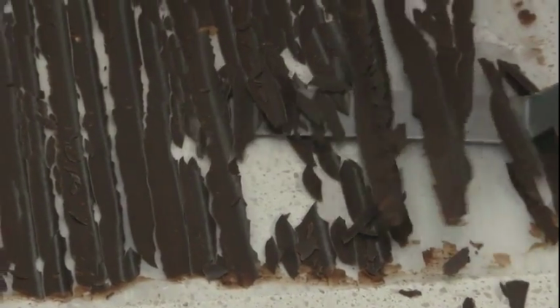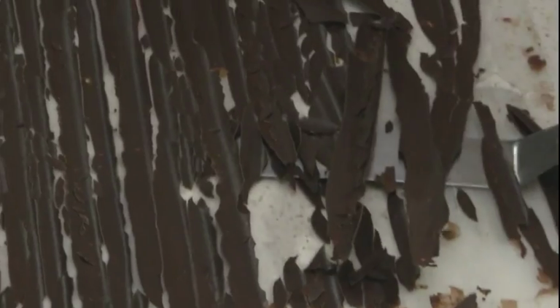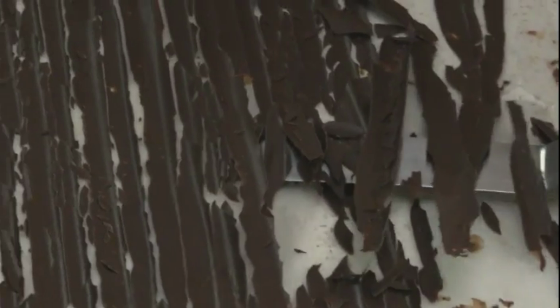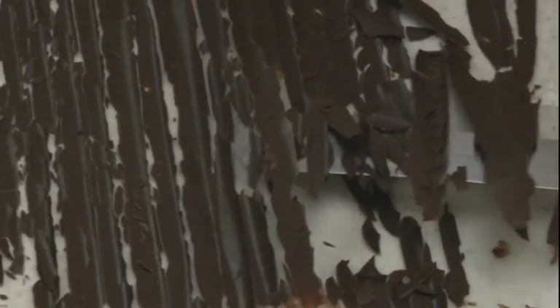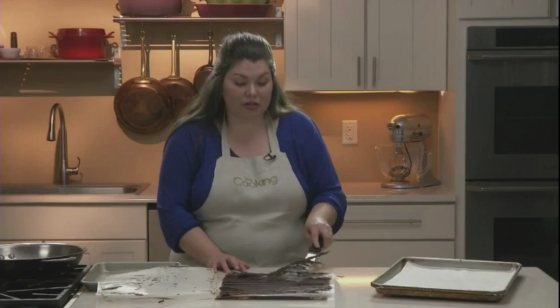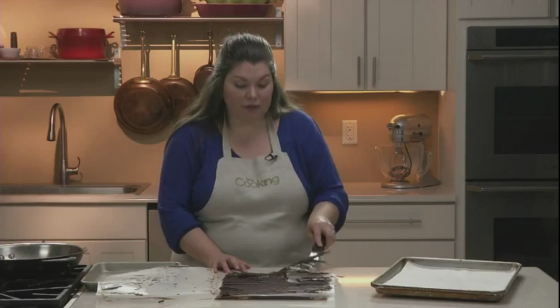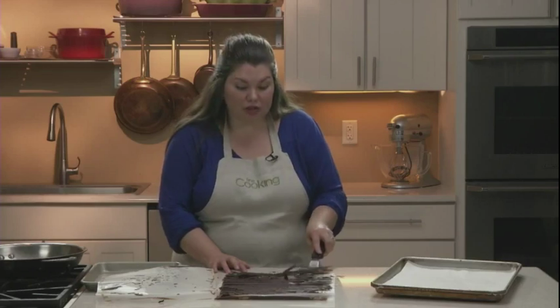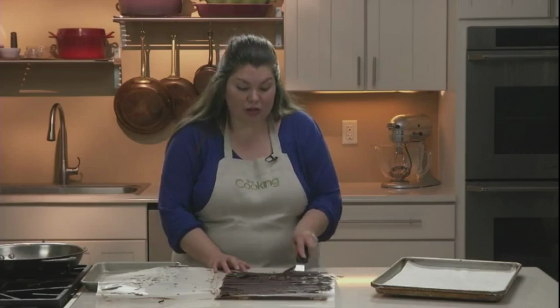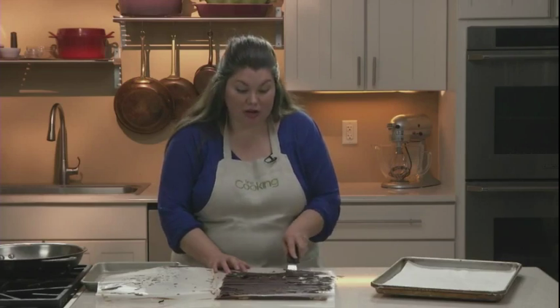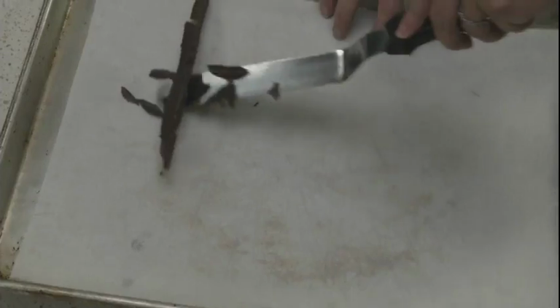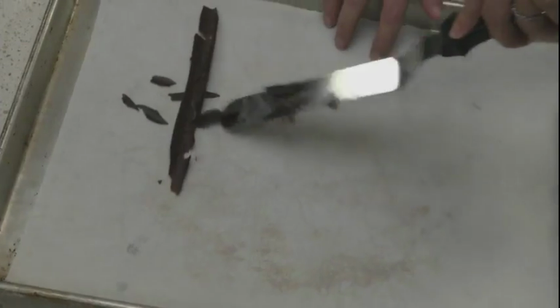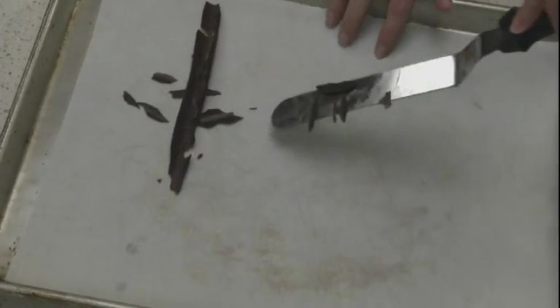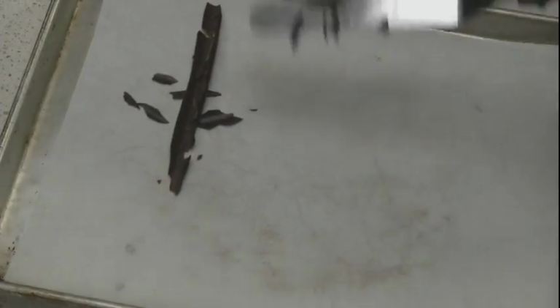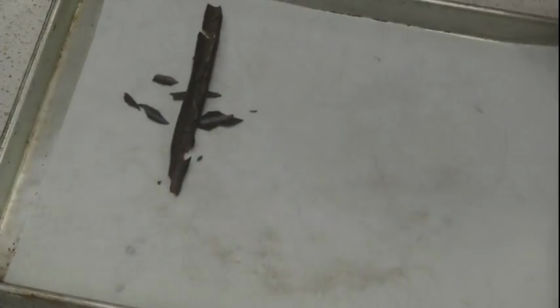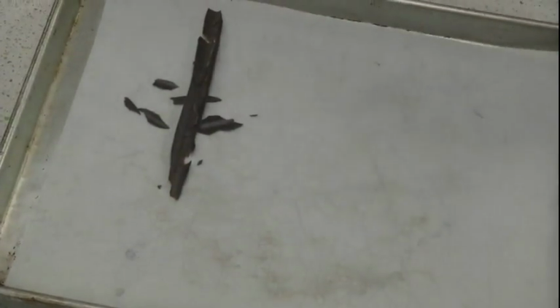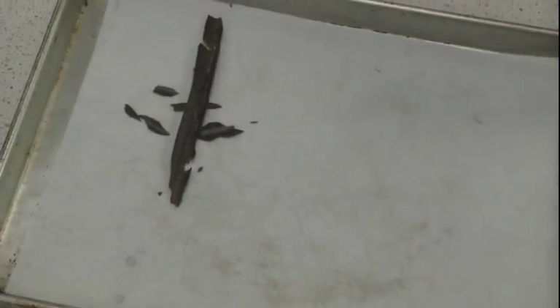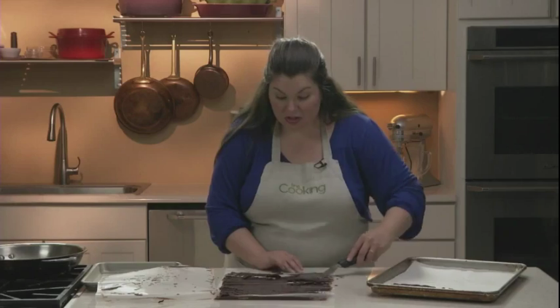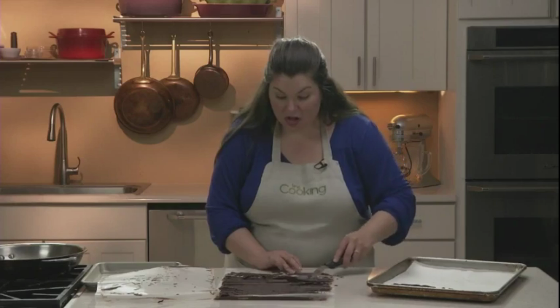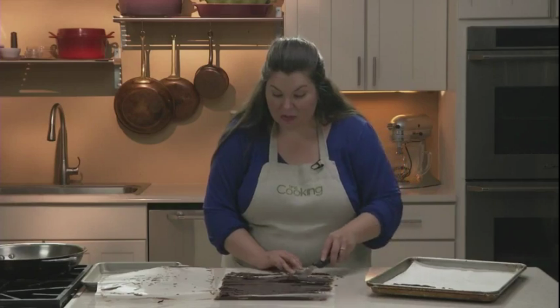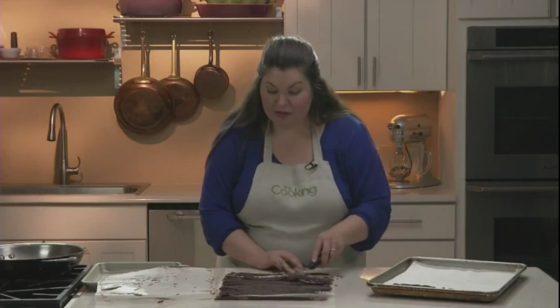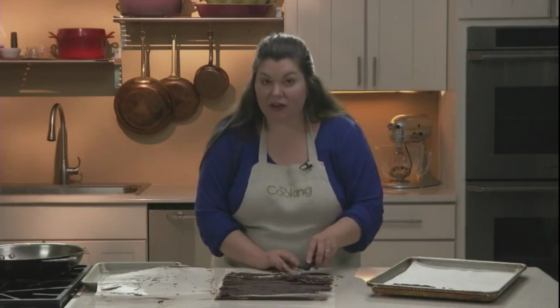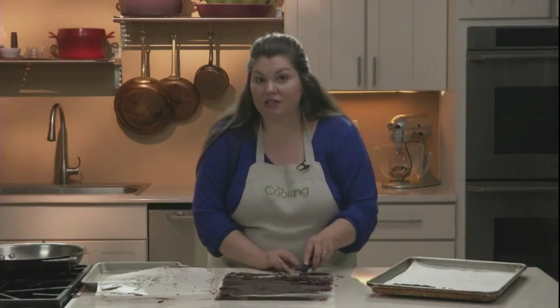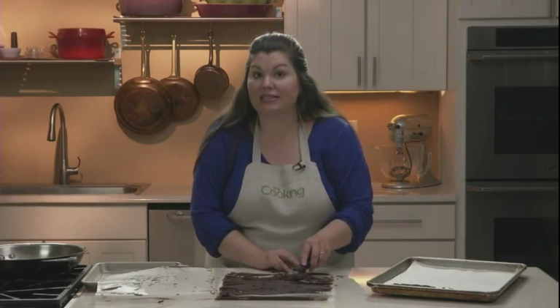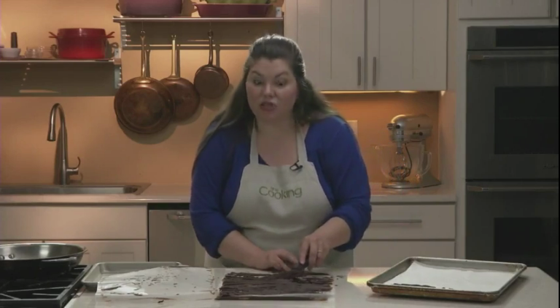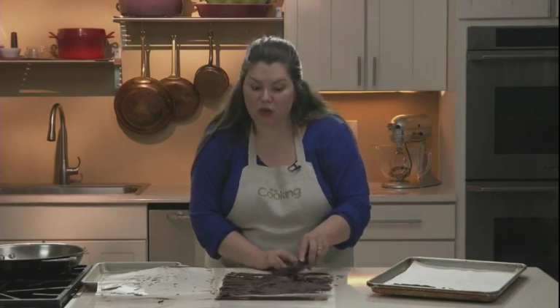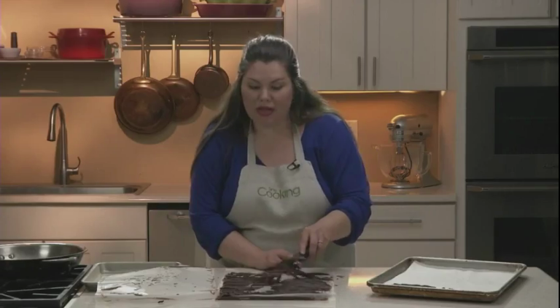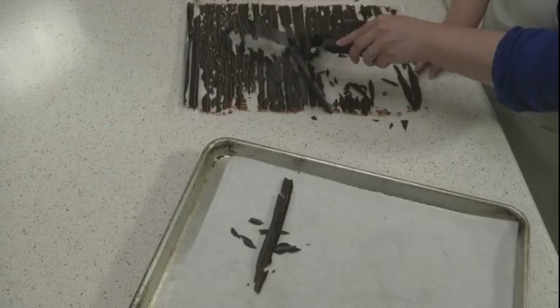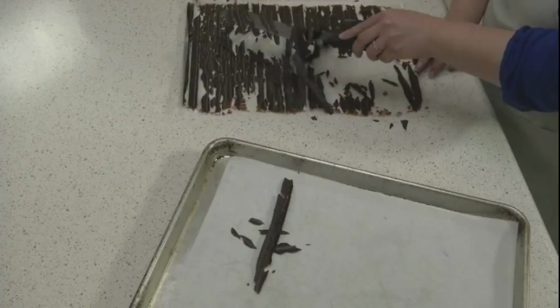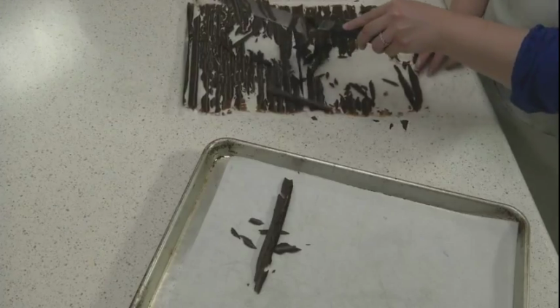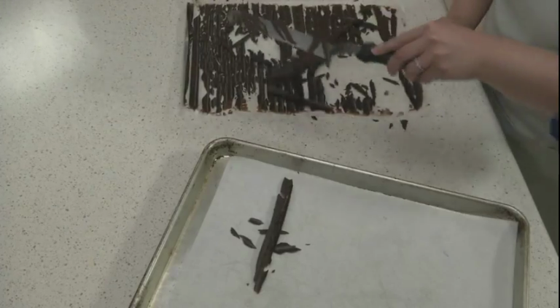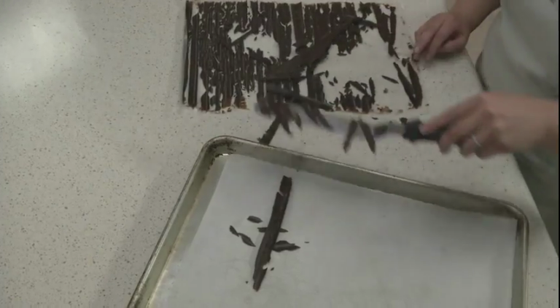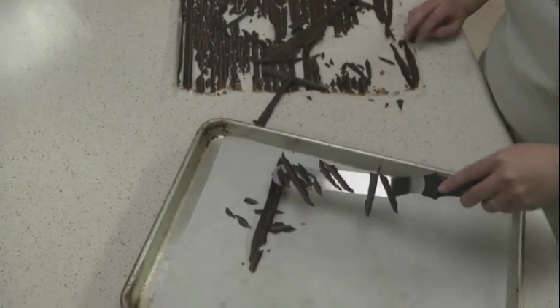Using a spatula, release the shards from the wax paper on the bottom. As you do that, transfer them onto another baking sheet. Try not to touch the chocolate with your fingers, since it's so thin it'll melt right away.